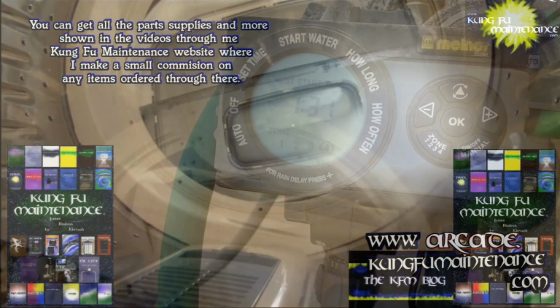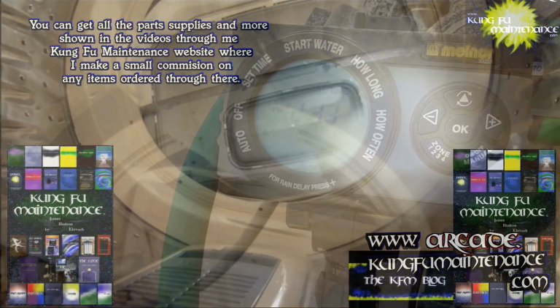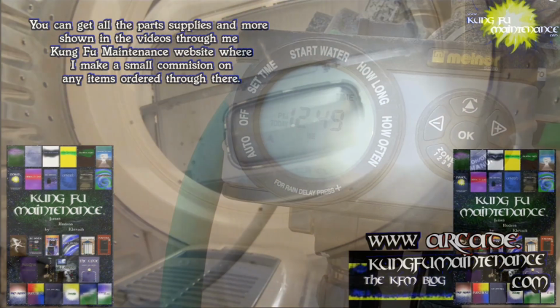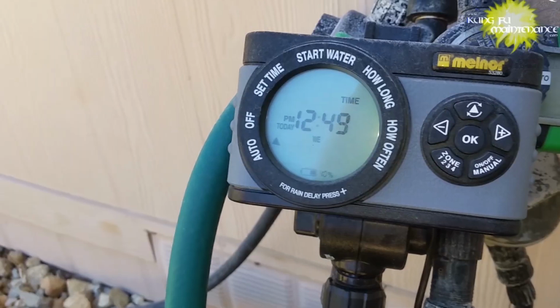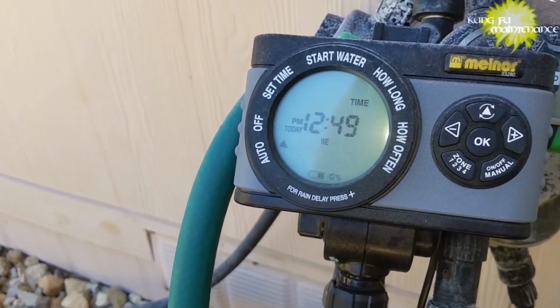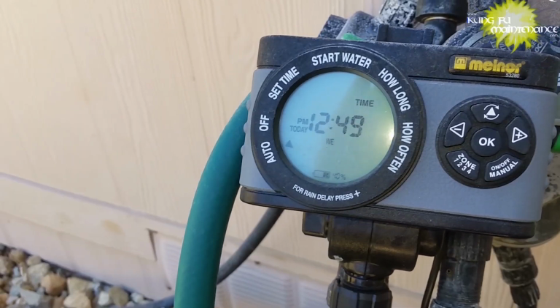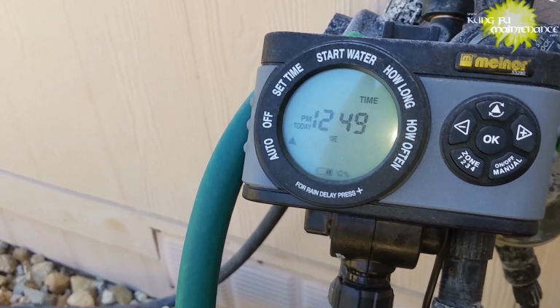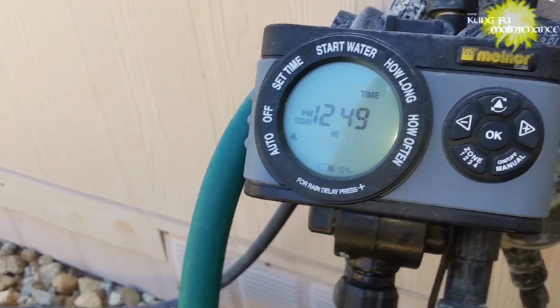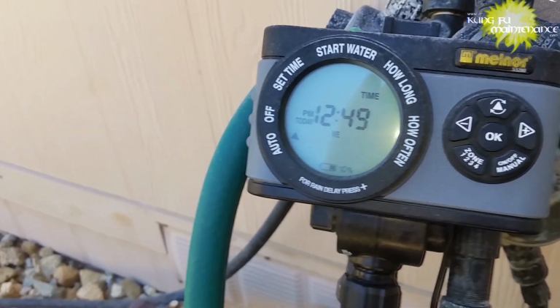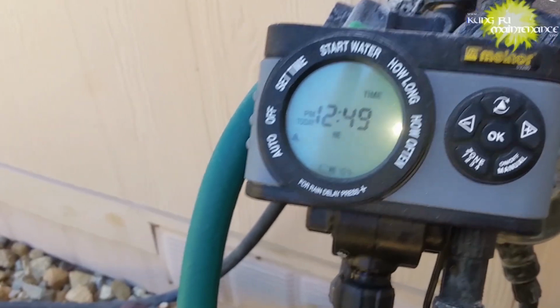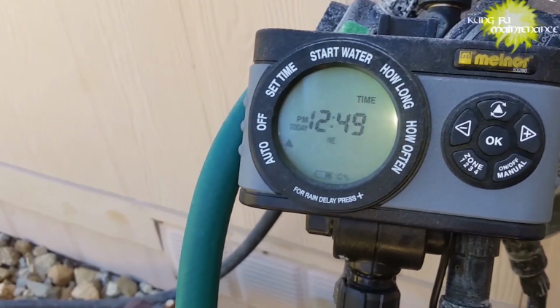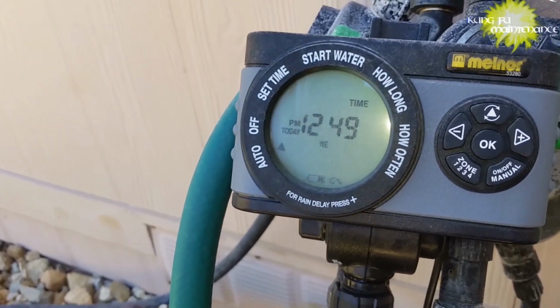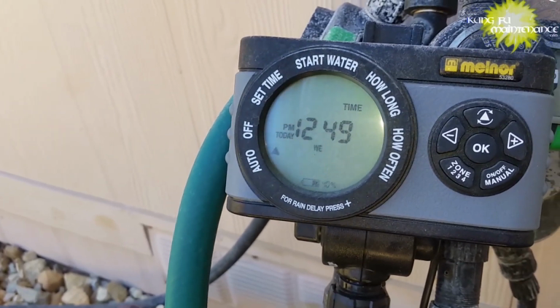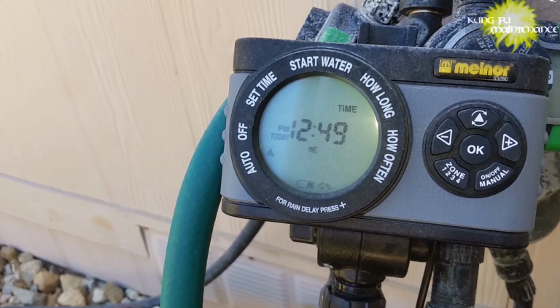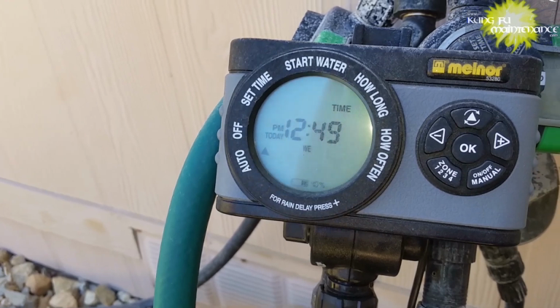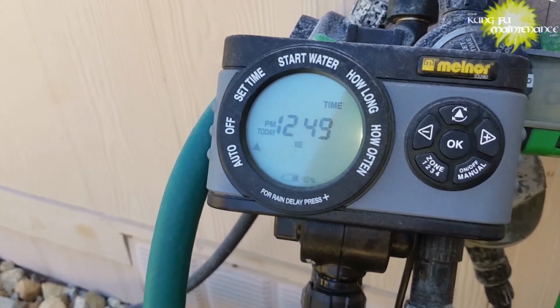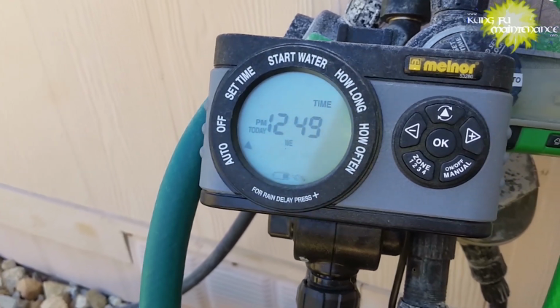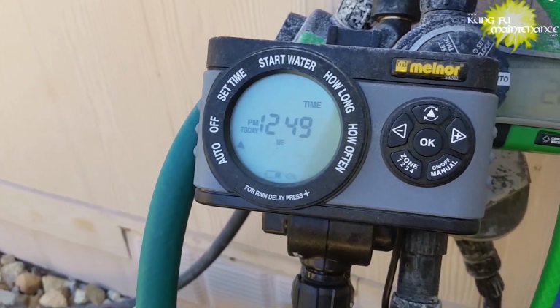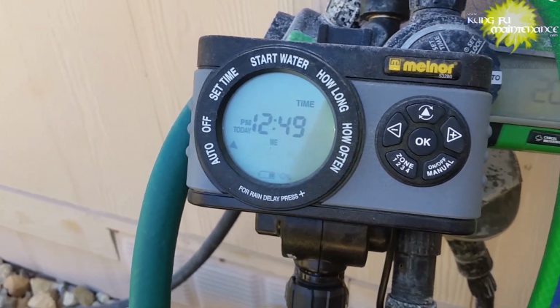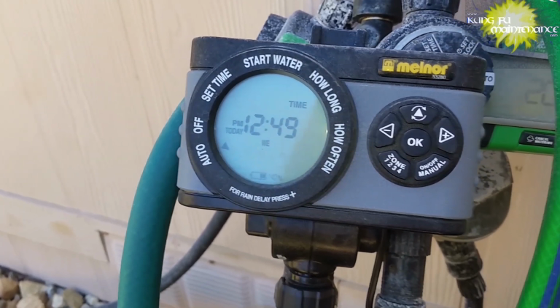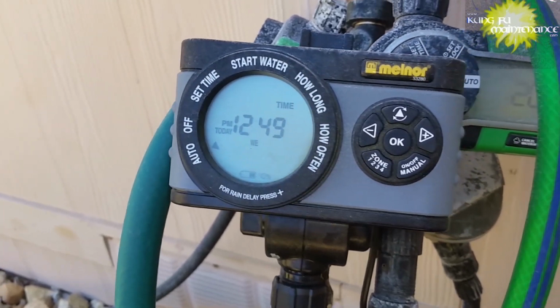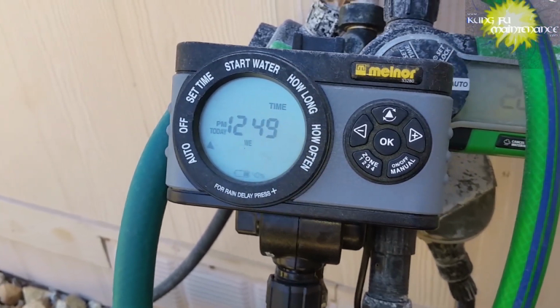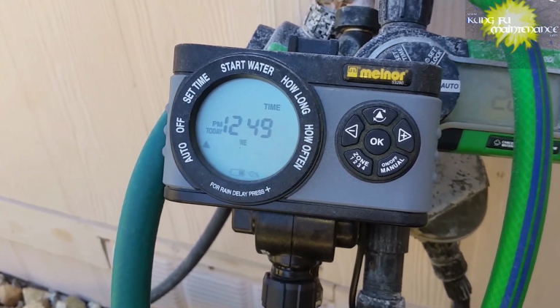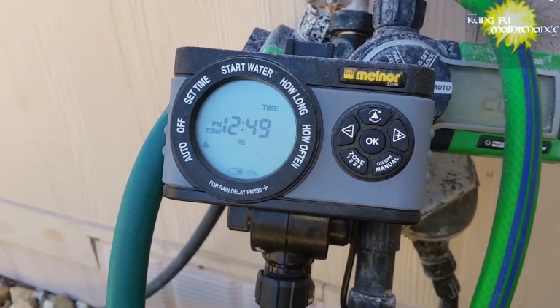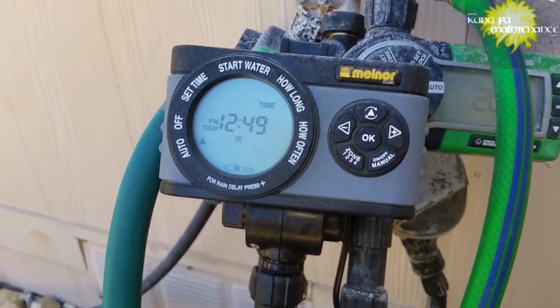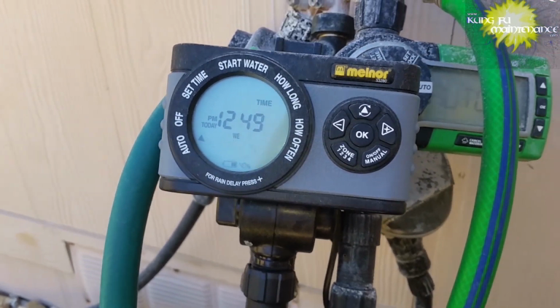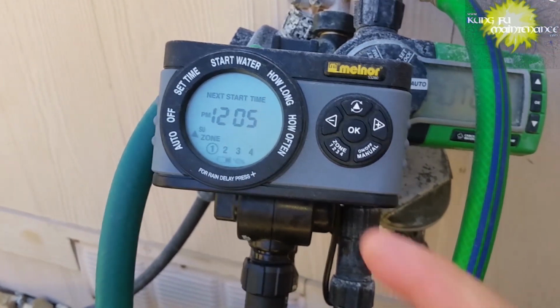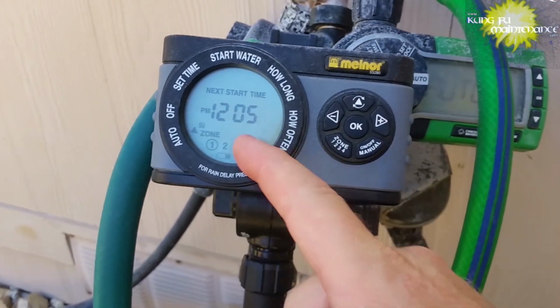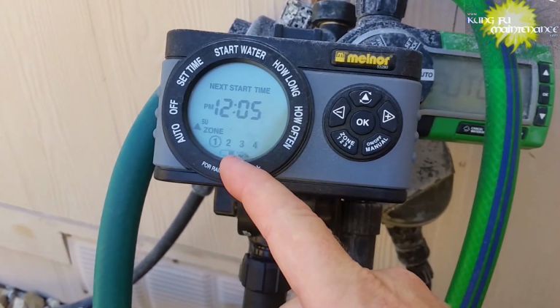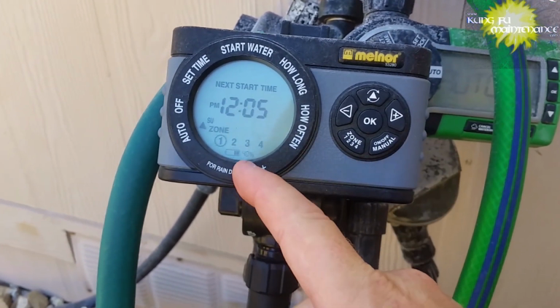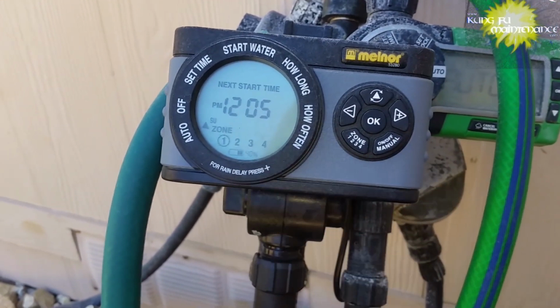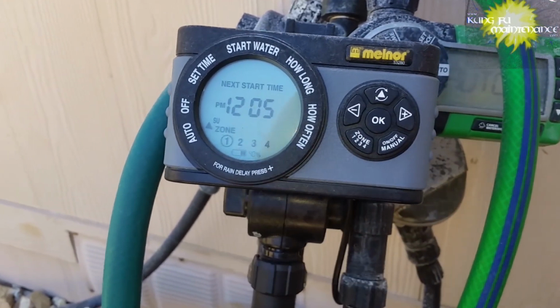Welcome back to Kung Fu Maintenance. I've got kind of a goofy one today — an easy mistake to make with this timer.